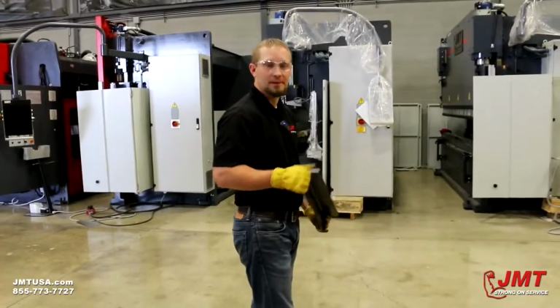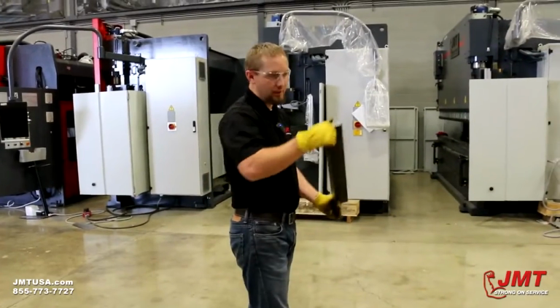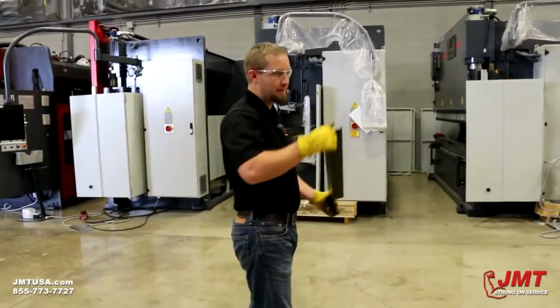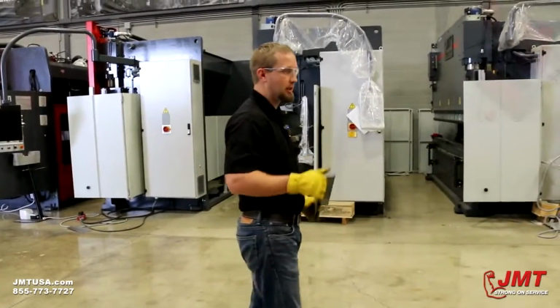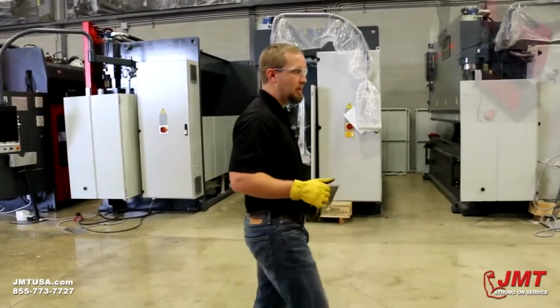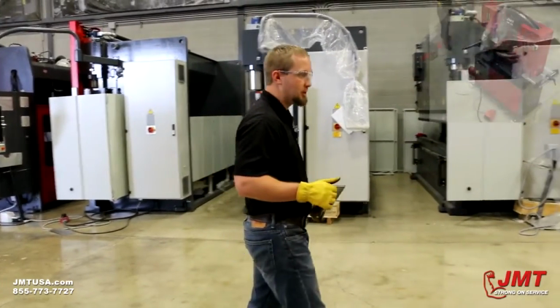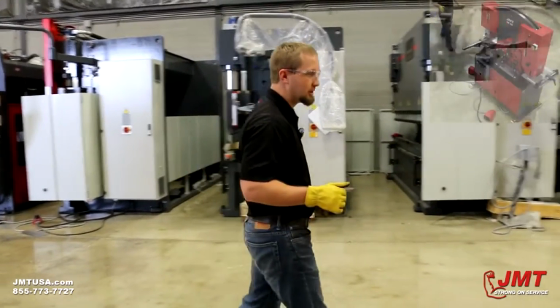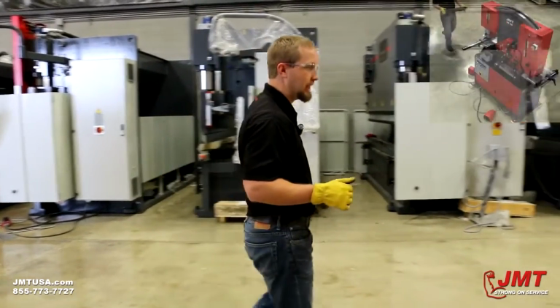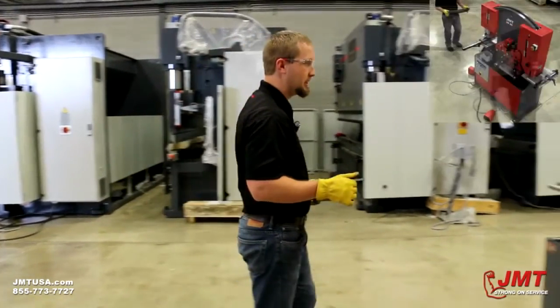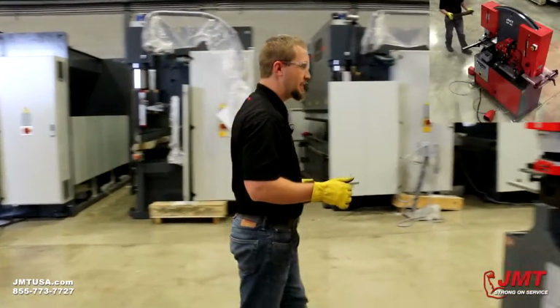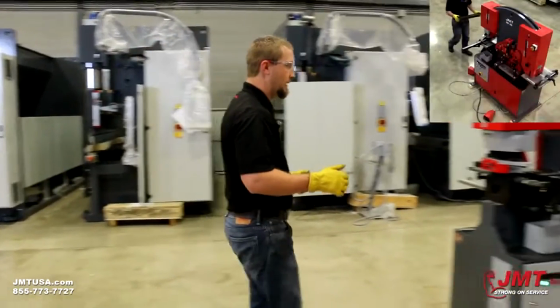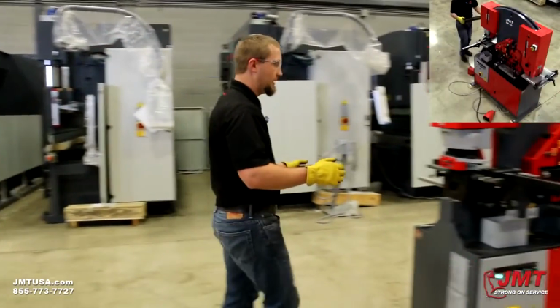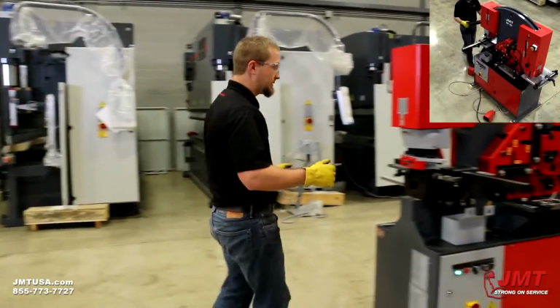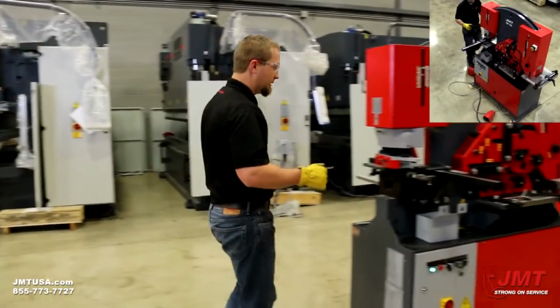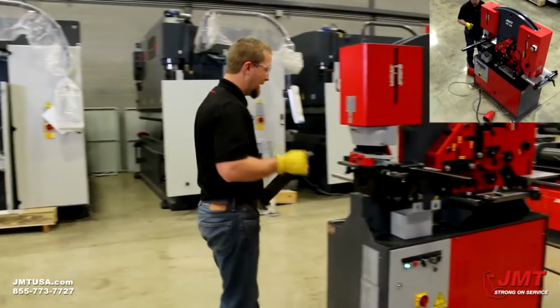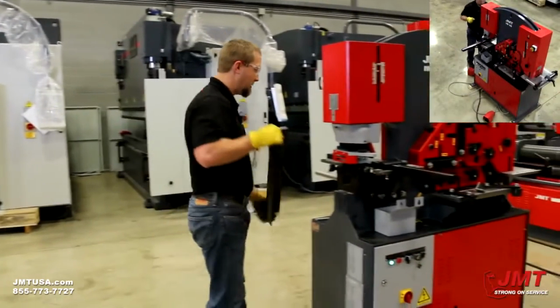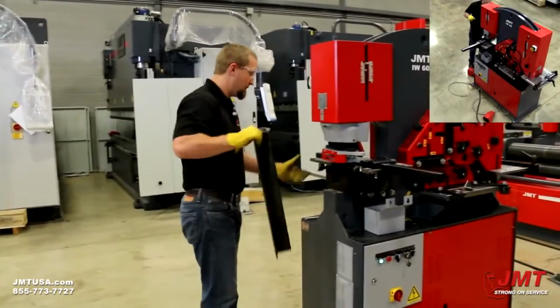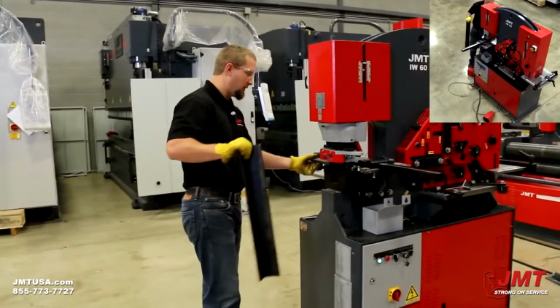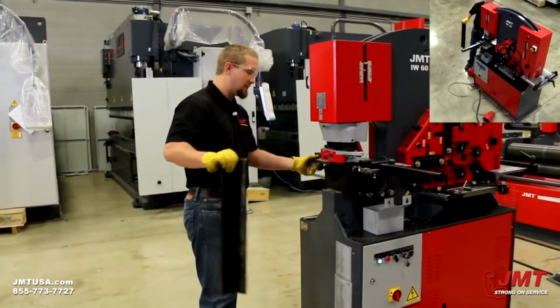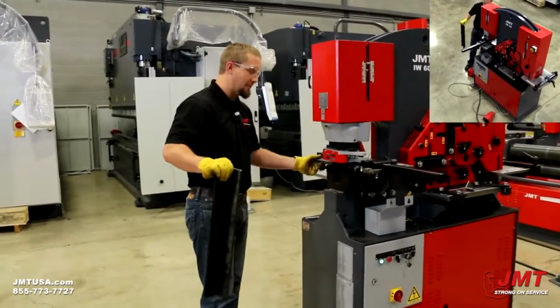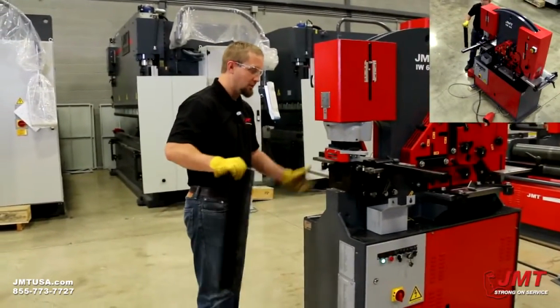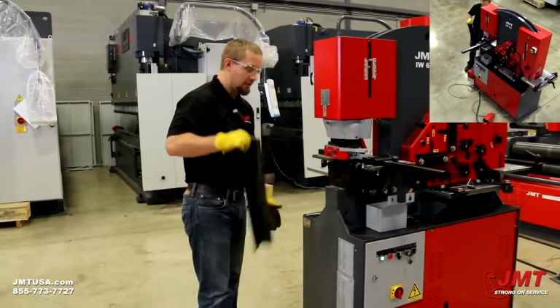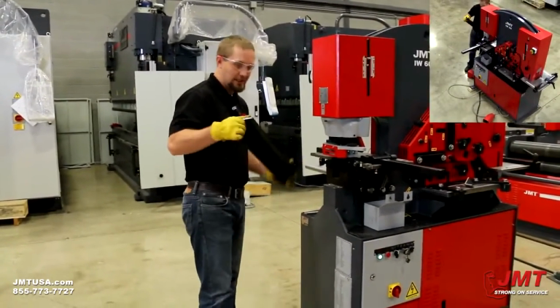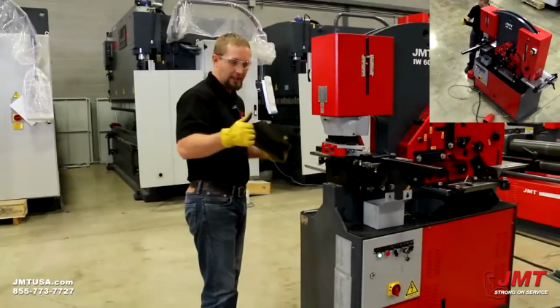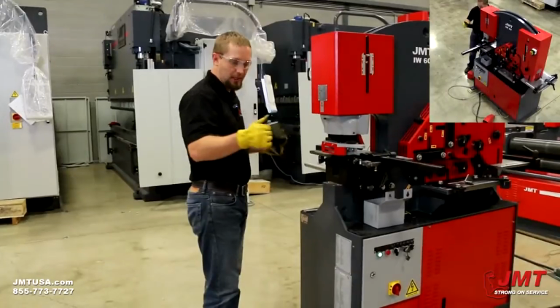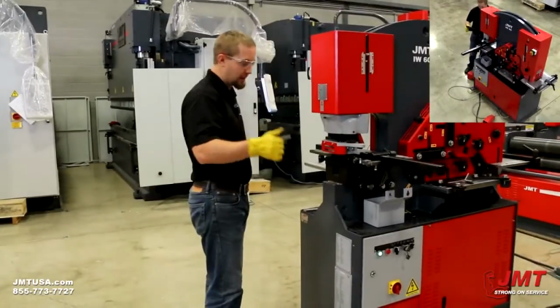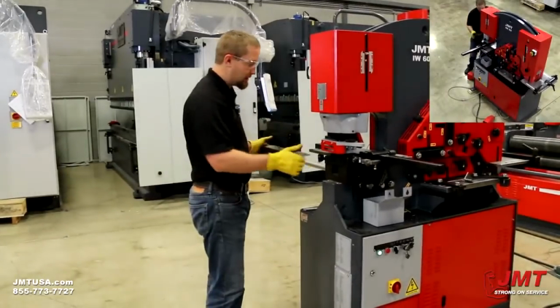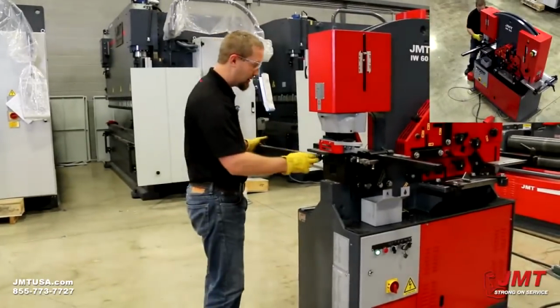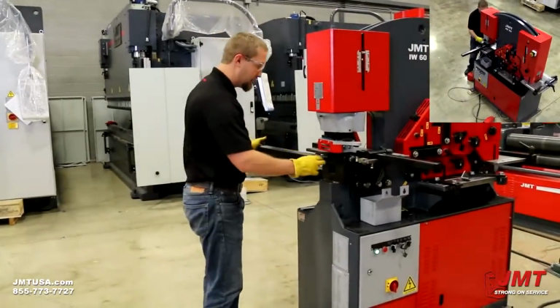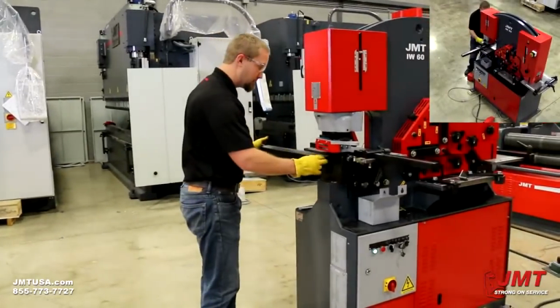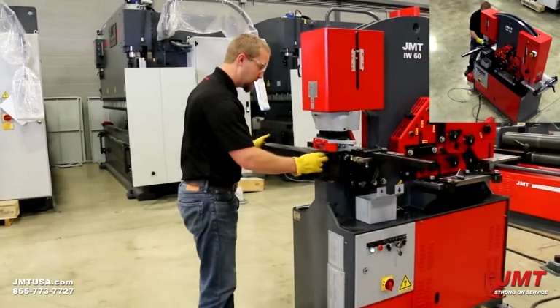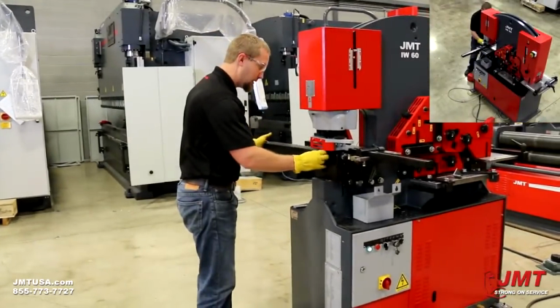Now I'm going to demonstrate how you would use the gauging table on this. I removed the front of the table as you can see so I can punch the angle on this machine.